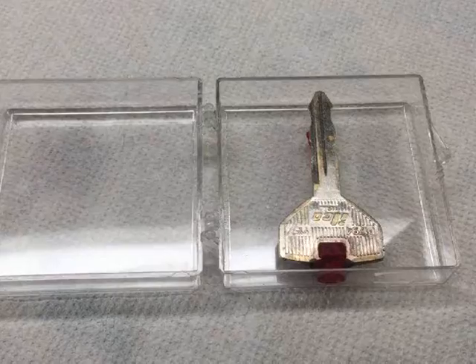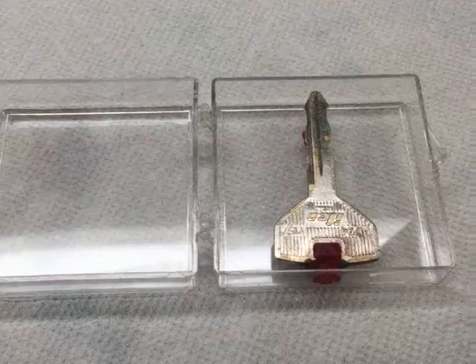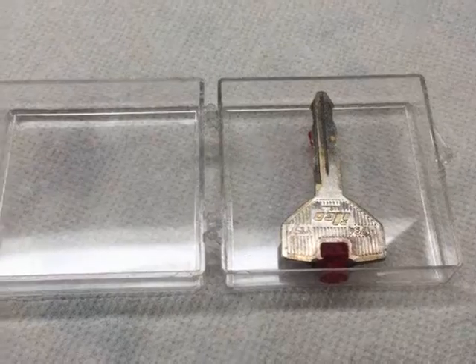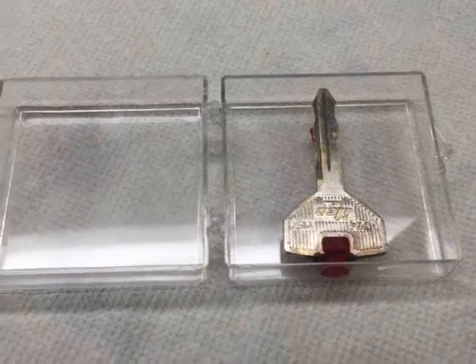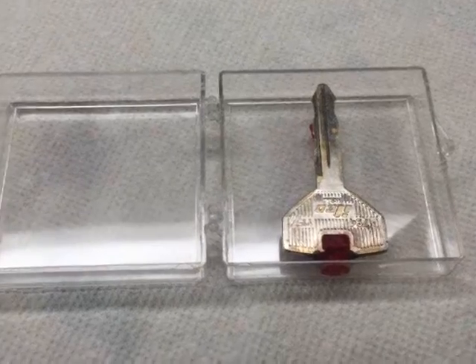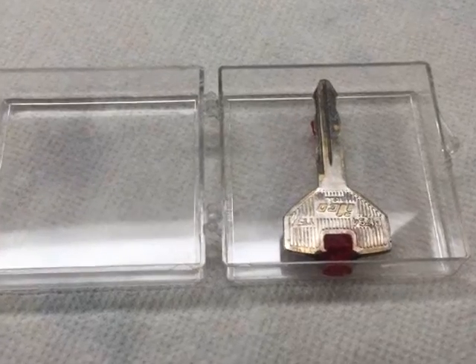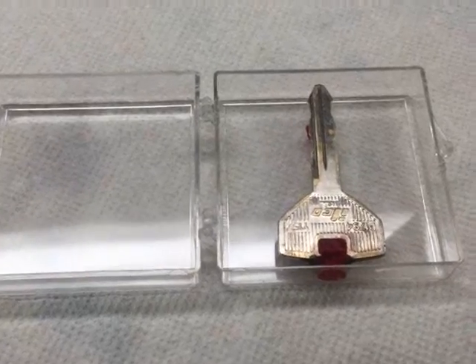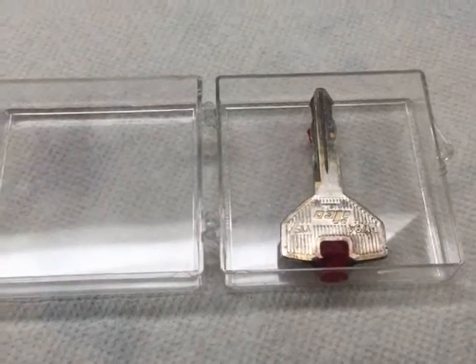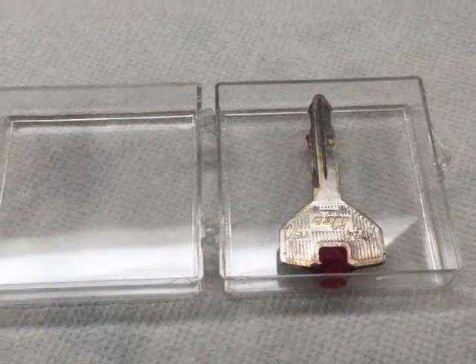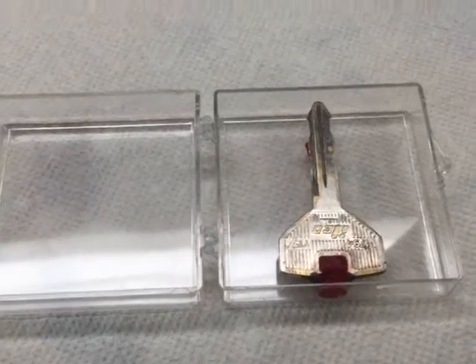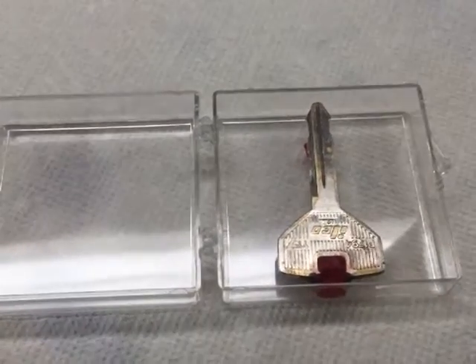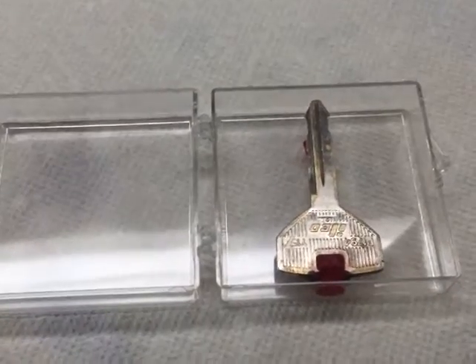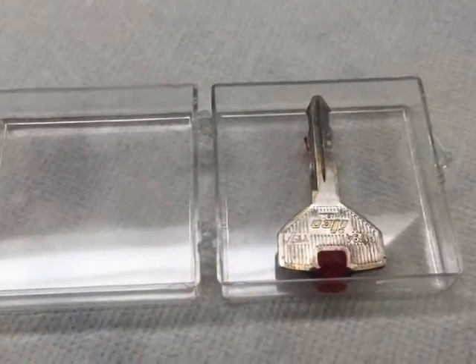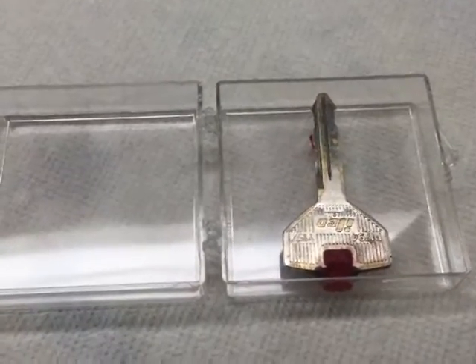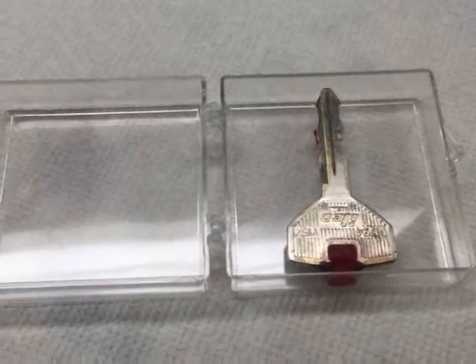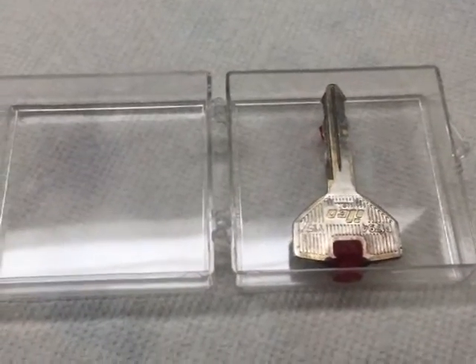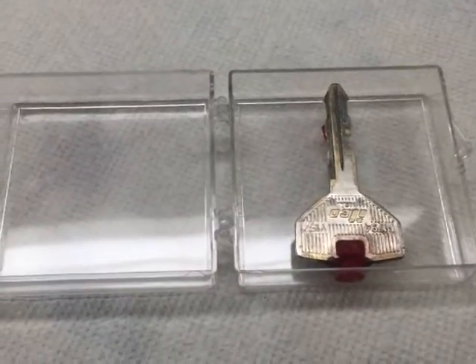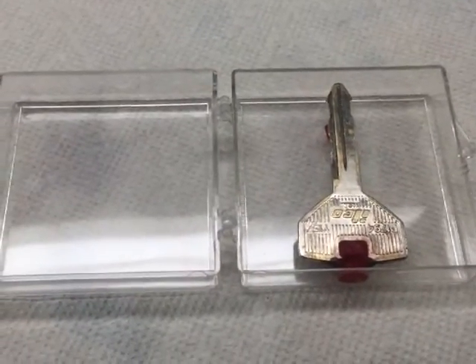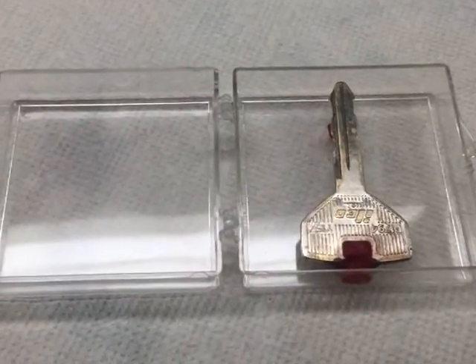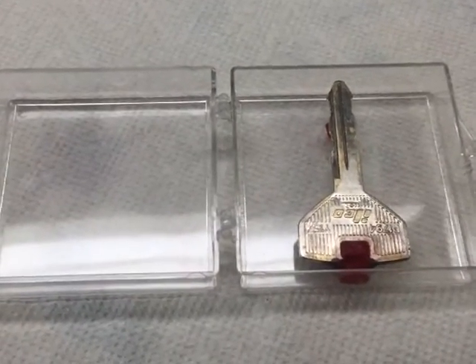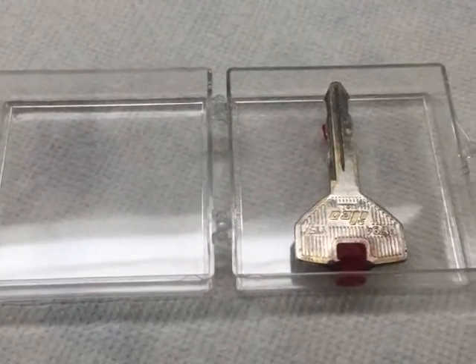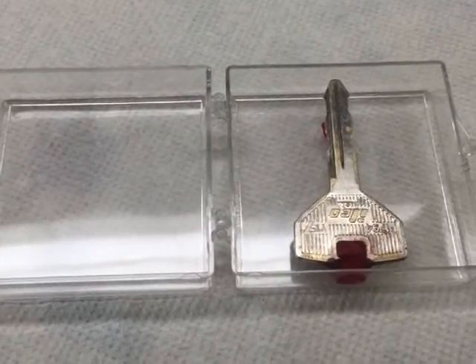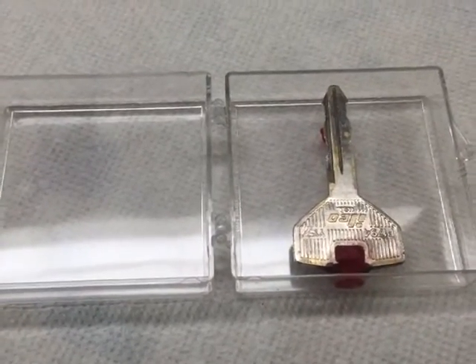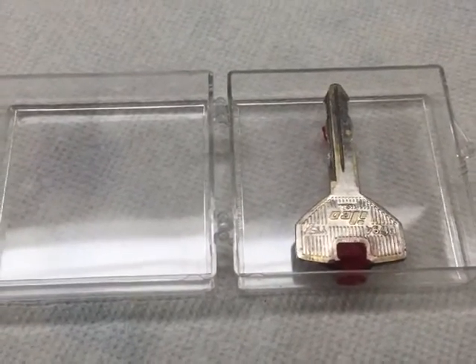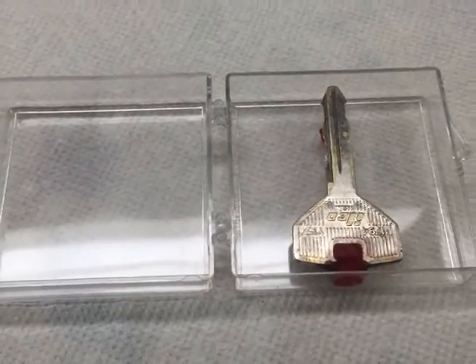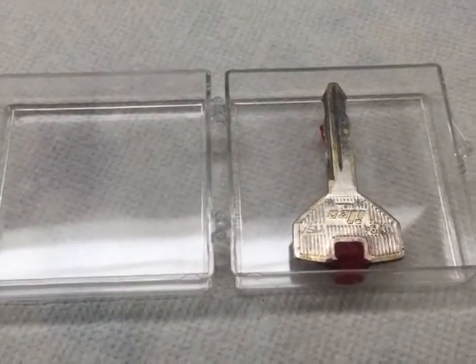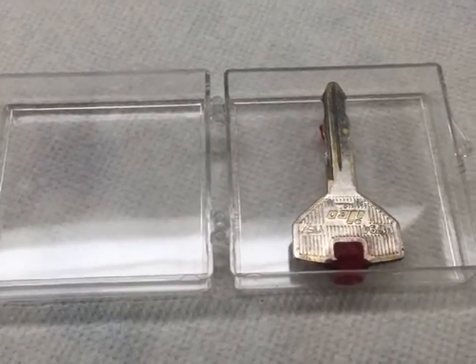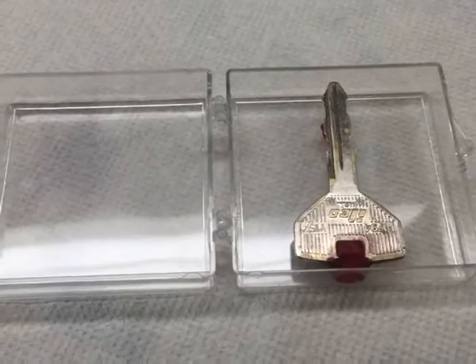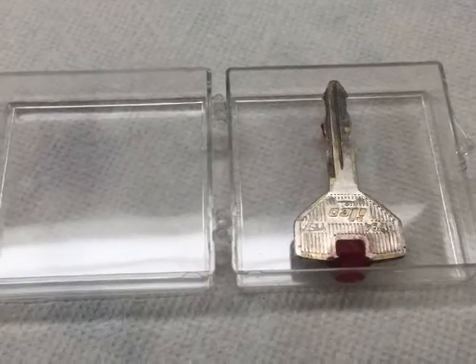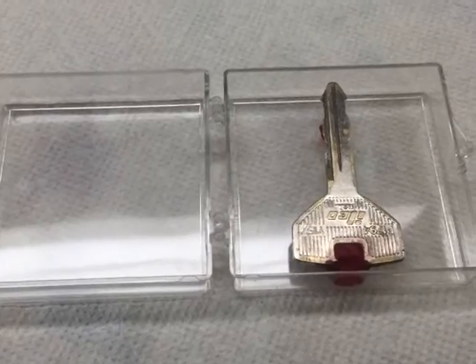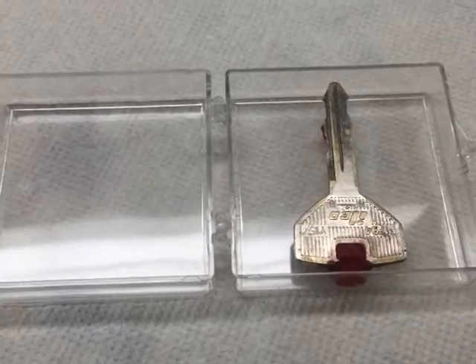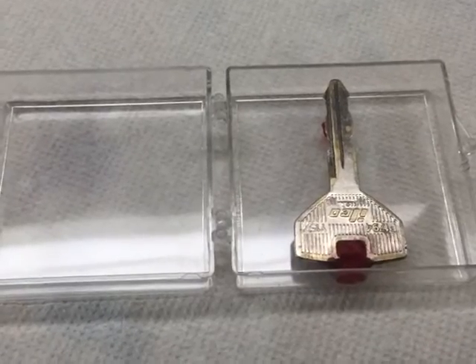Hi guys, today I'm going to be duplicating and casting a truck - or actually a Cherokee Jeep key.